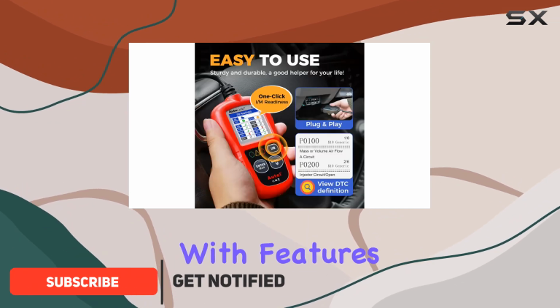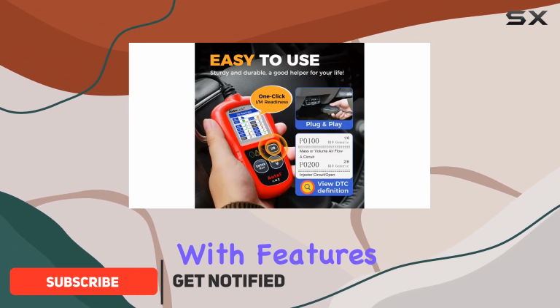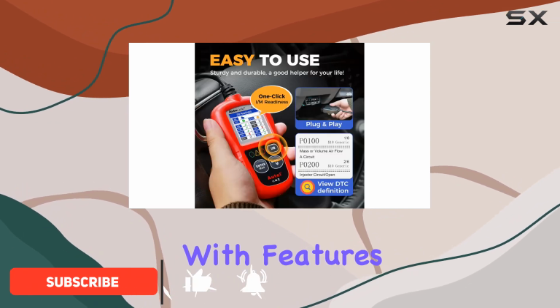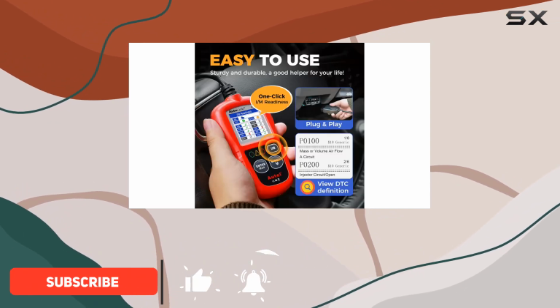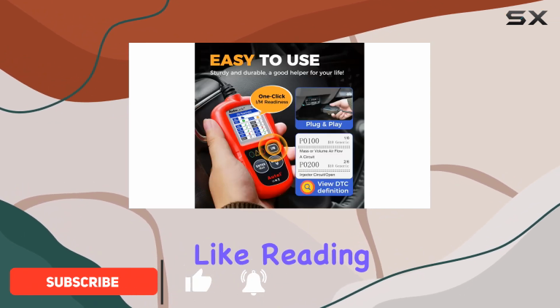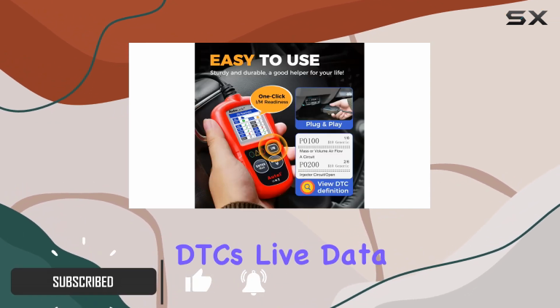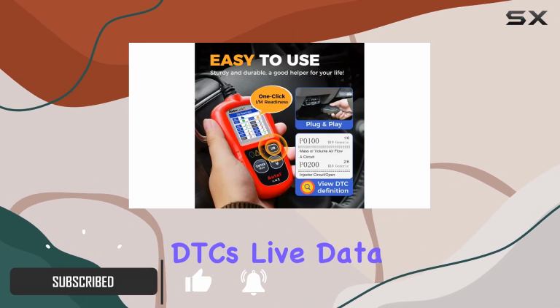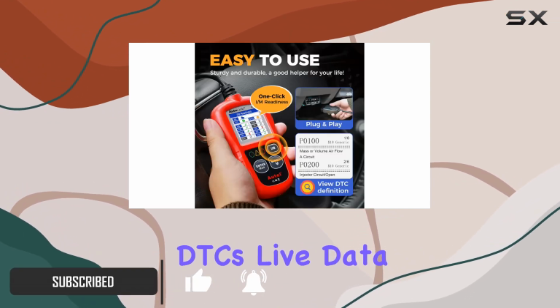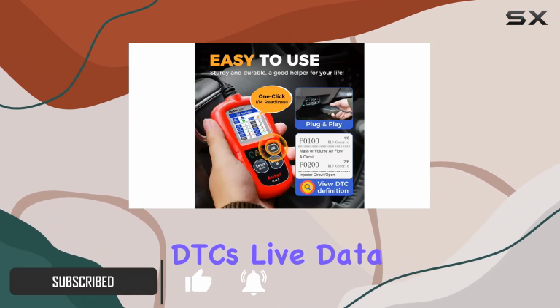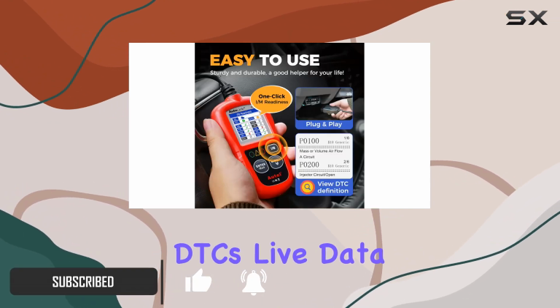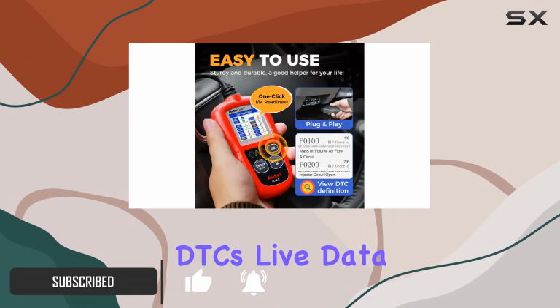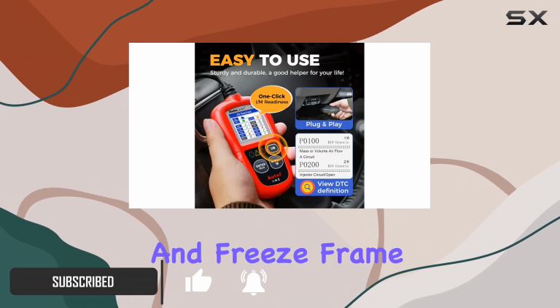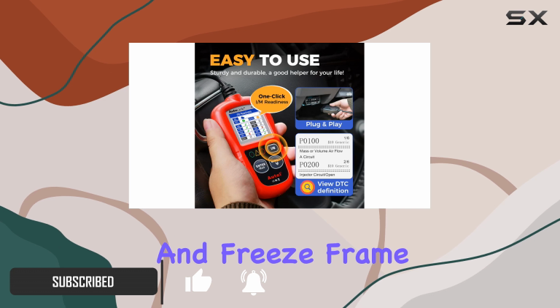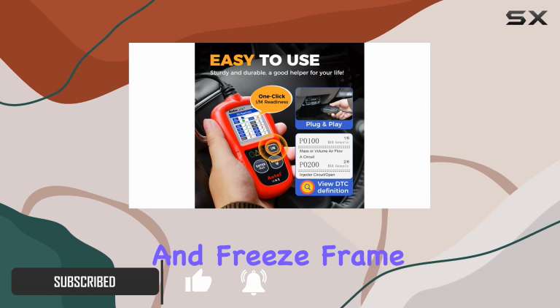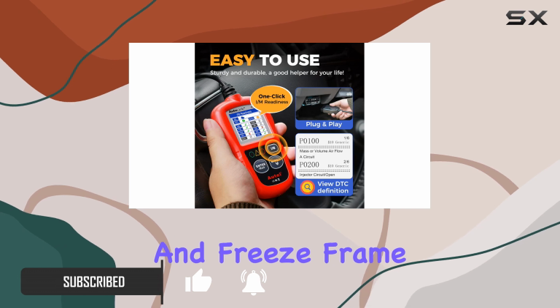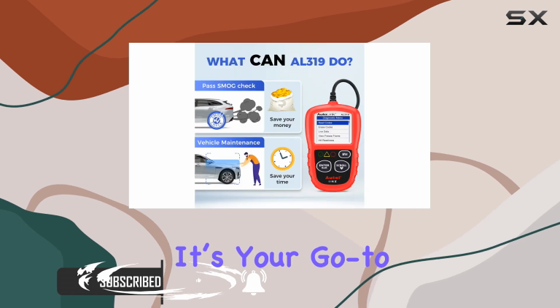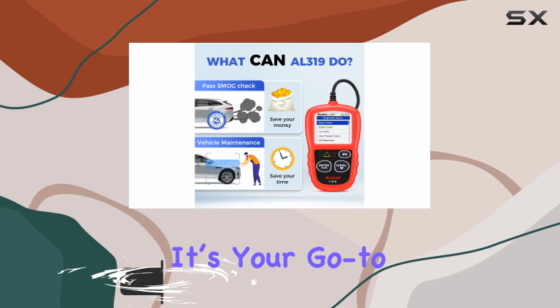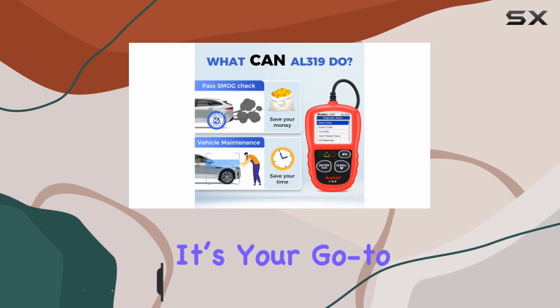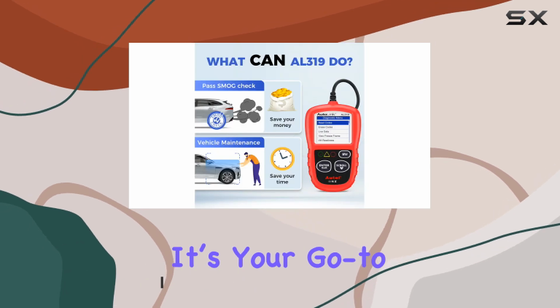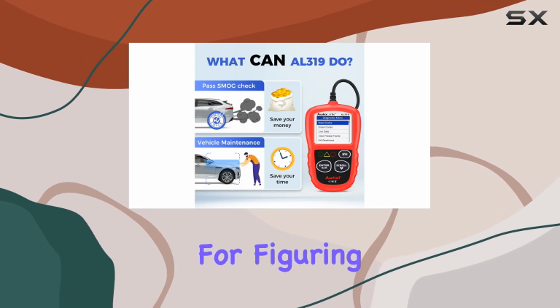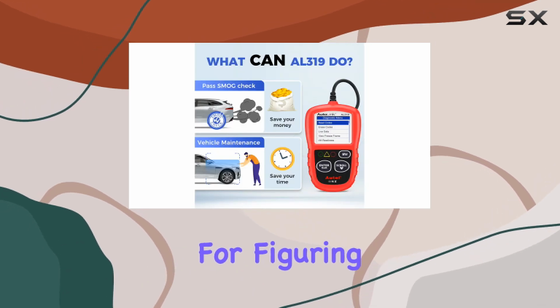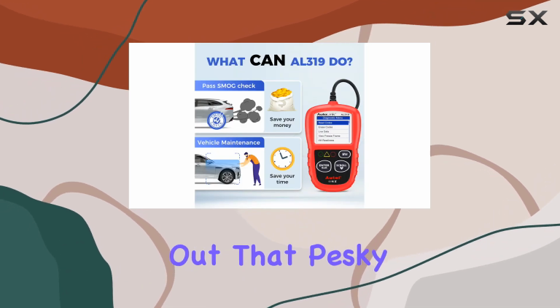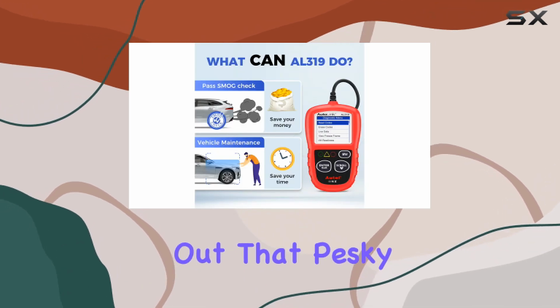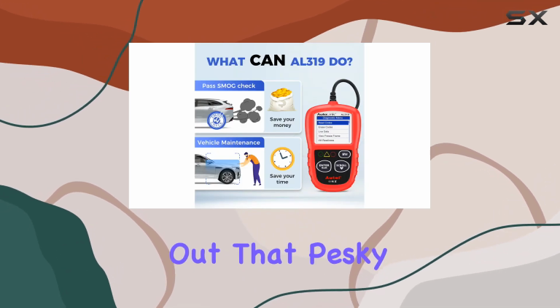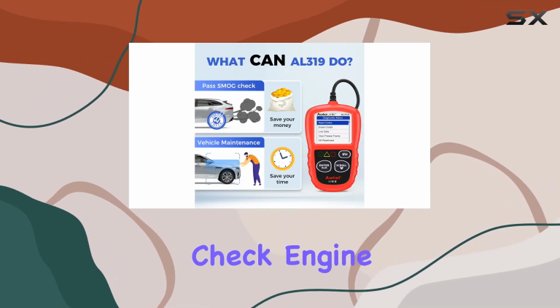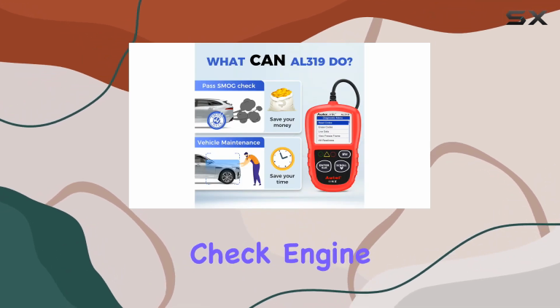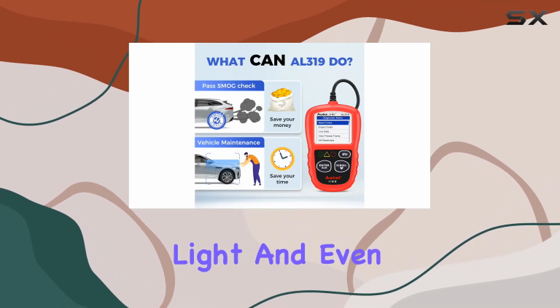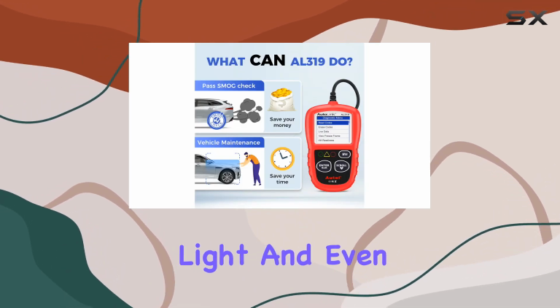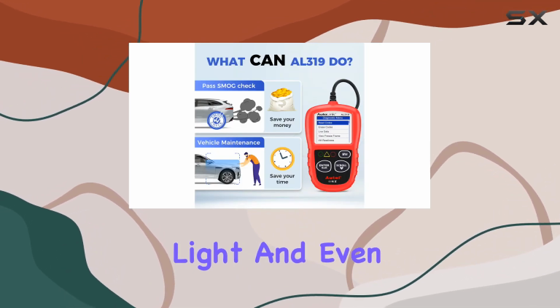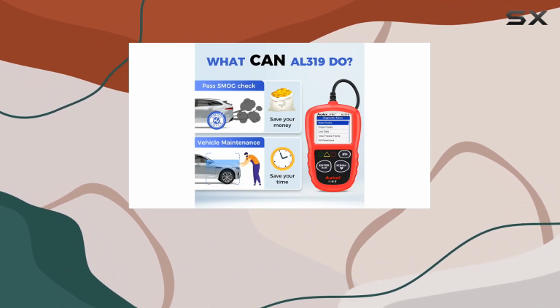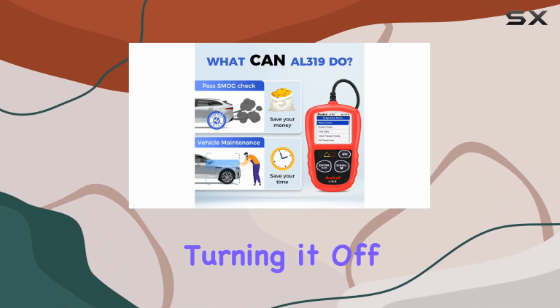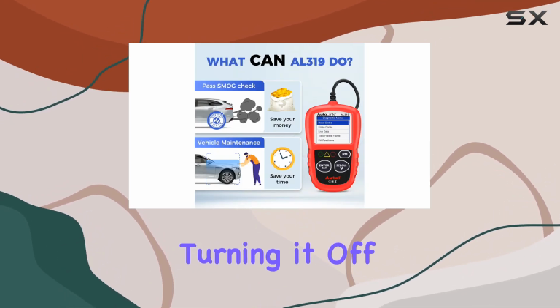With features like reading DTCs, live data, and freeze frame, it's your go-to for figuring out that pesky check engine light and even turning it off.